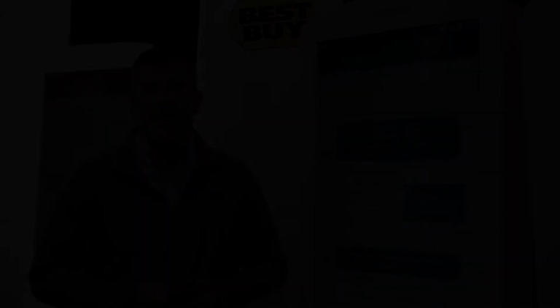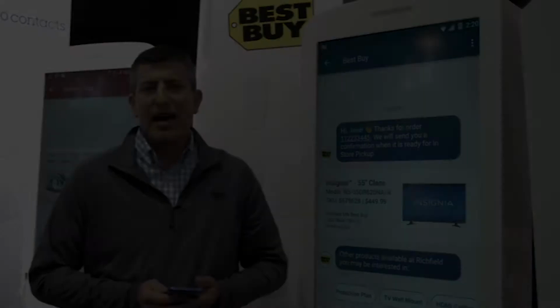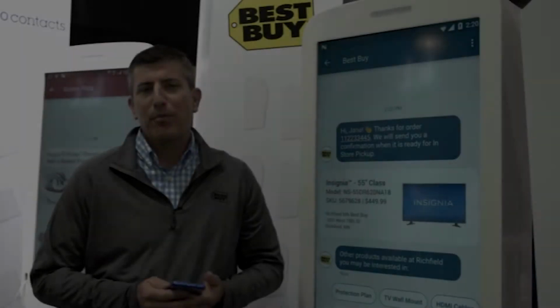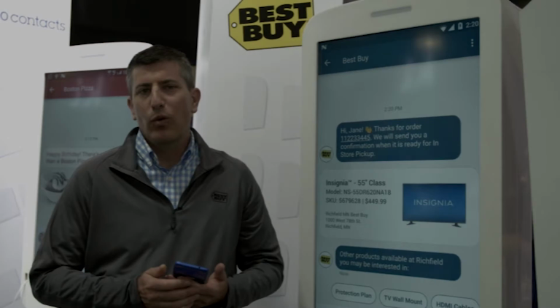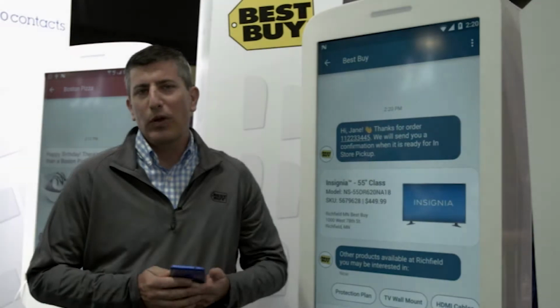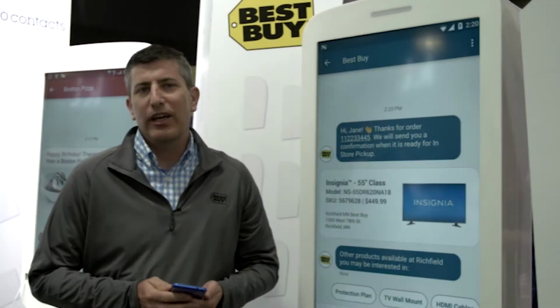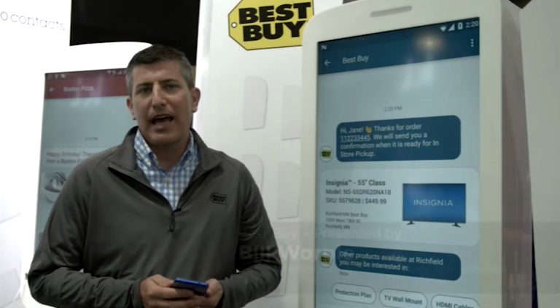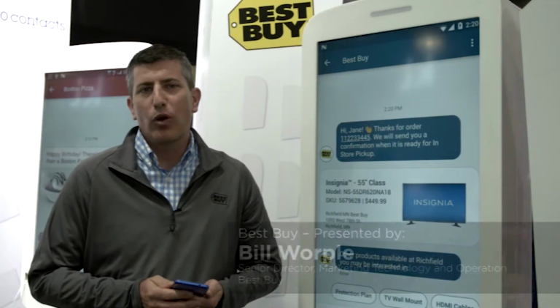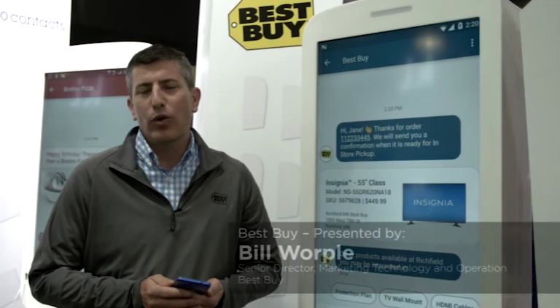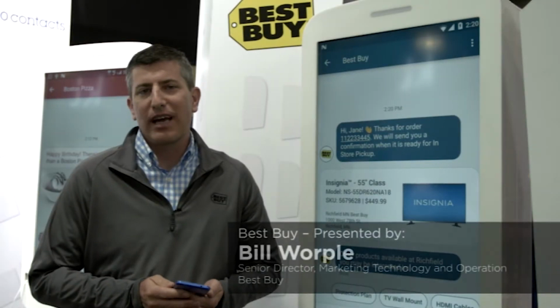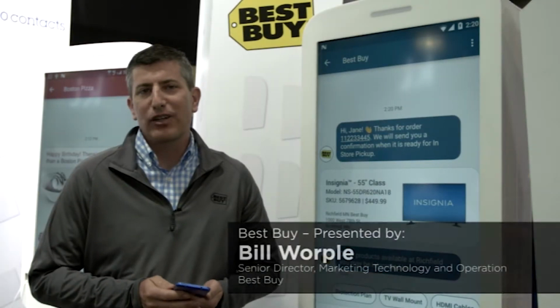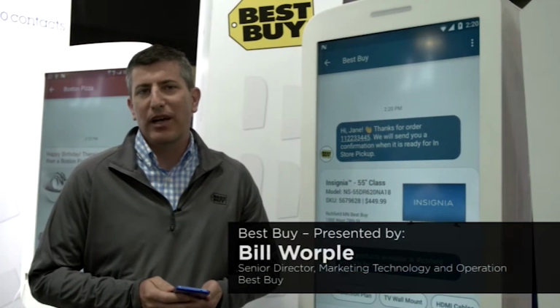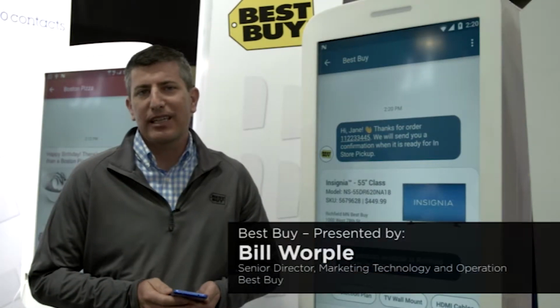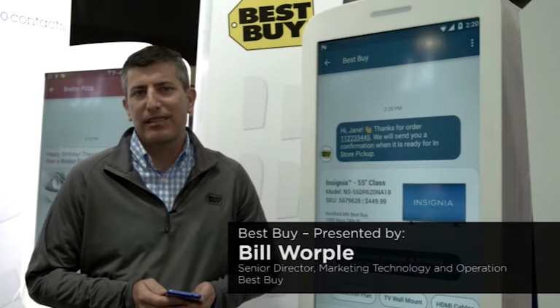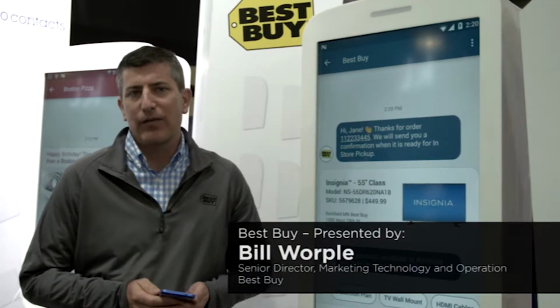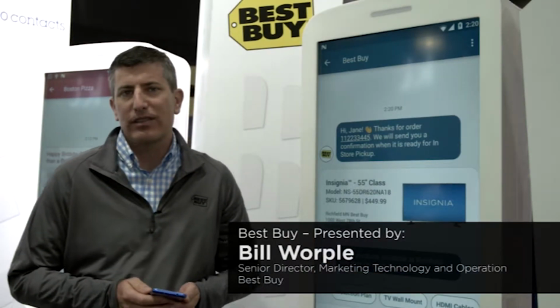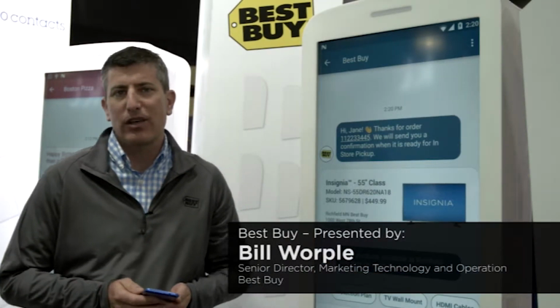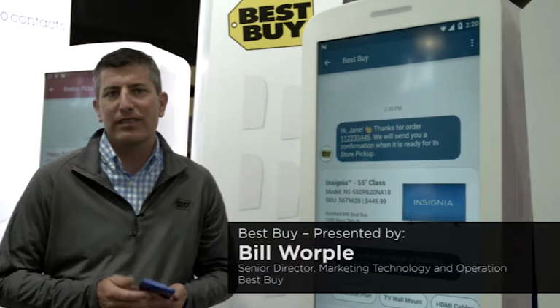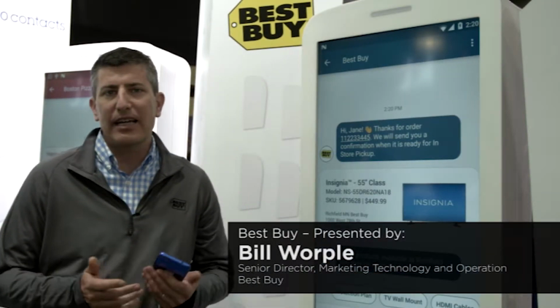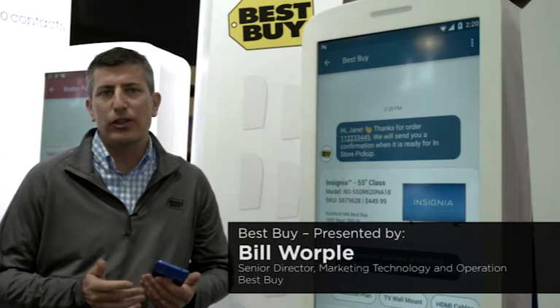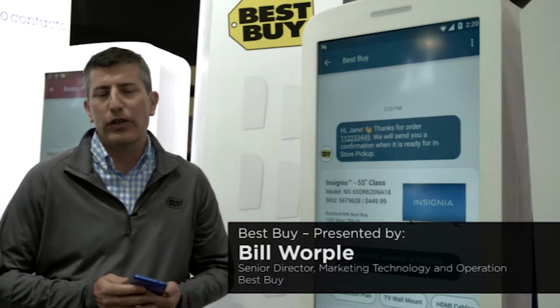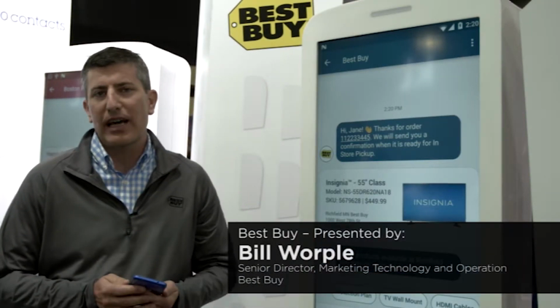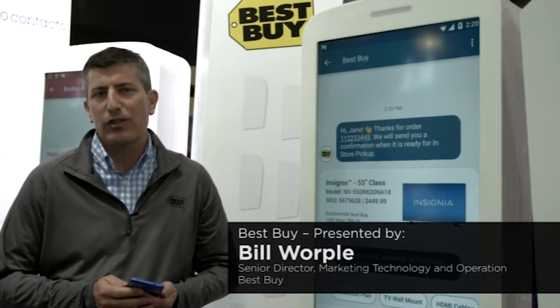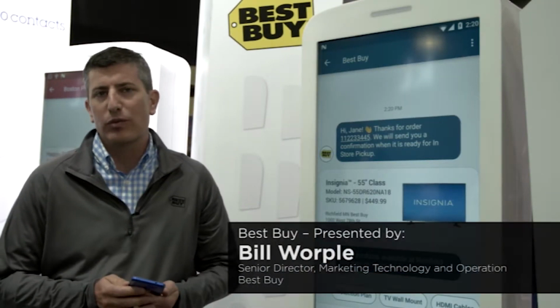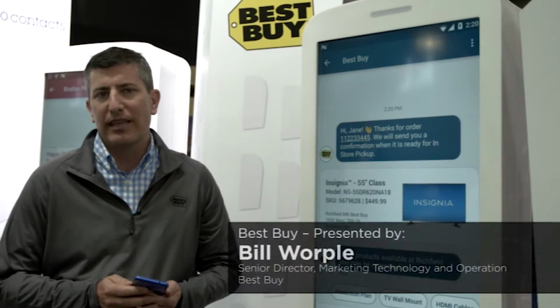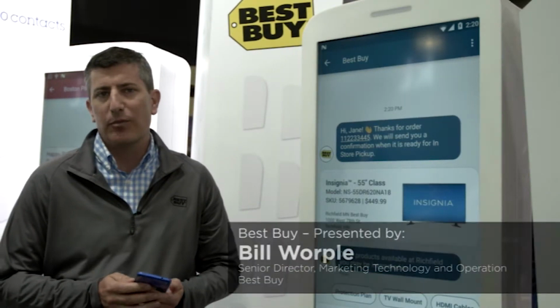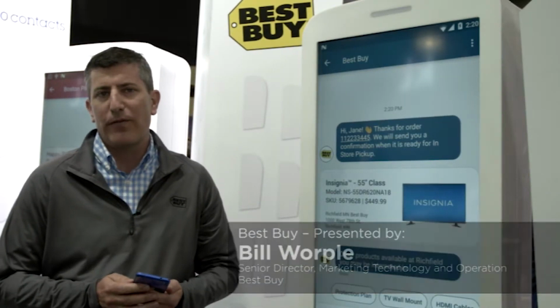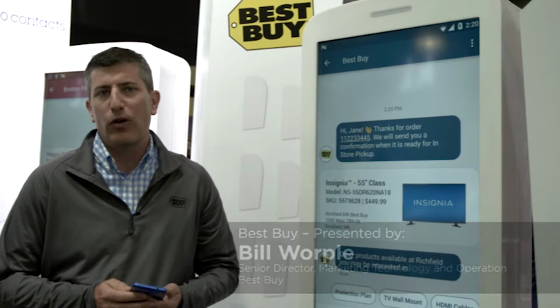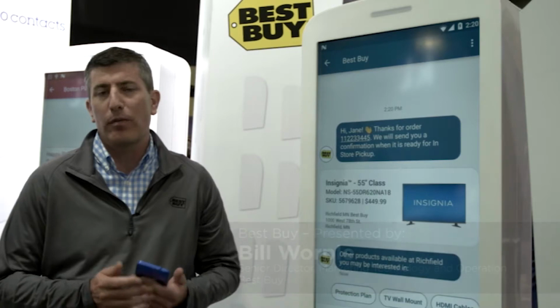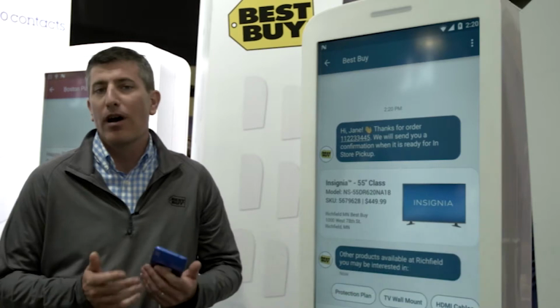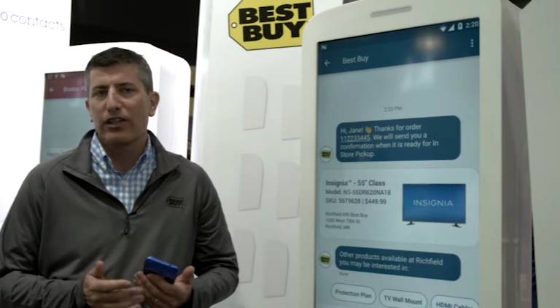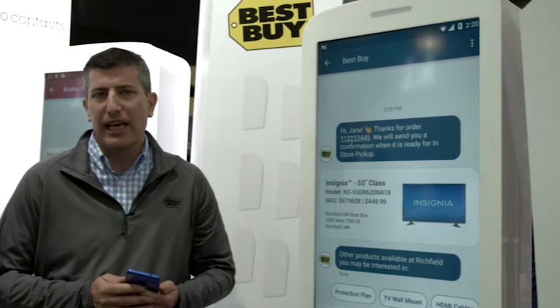Hi, I'm Bill Whirlpool here at Mobile World Congress Americas in San Francisco, excited to show you guys a new texting platform: RCS.